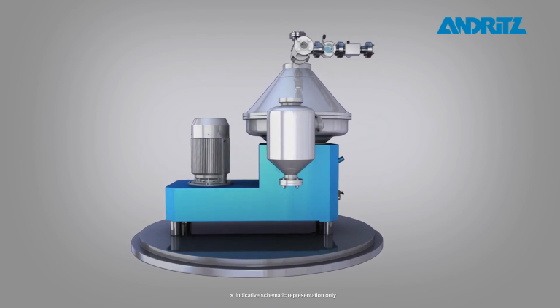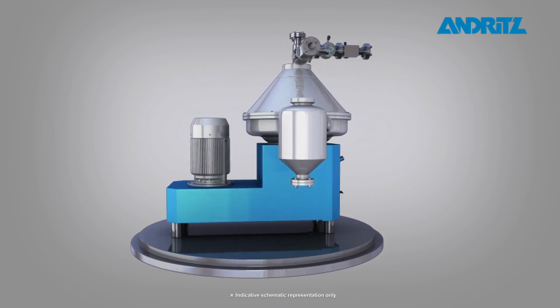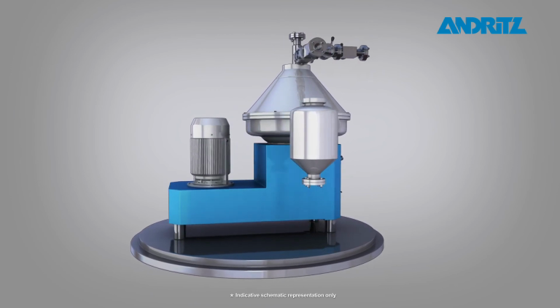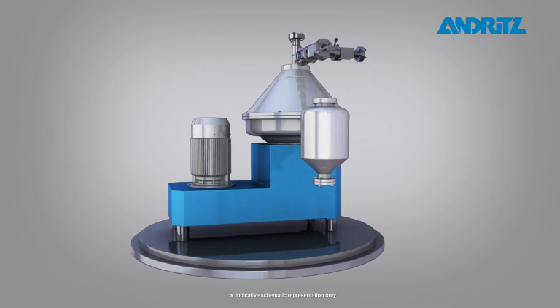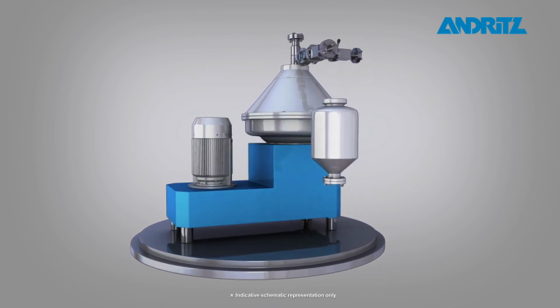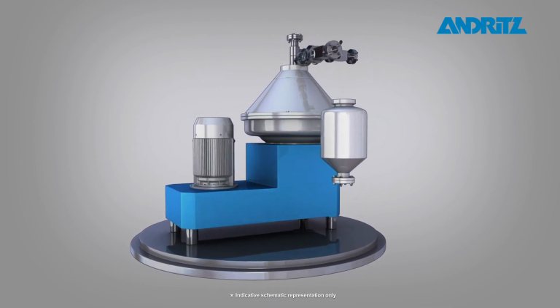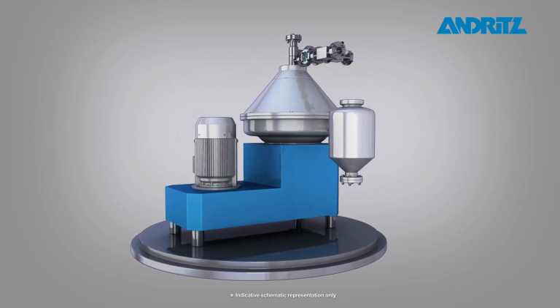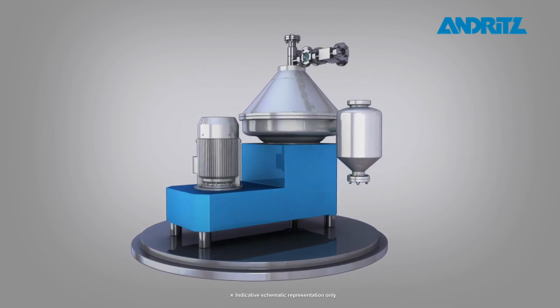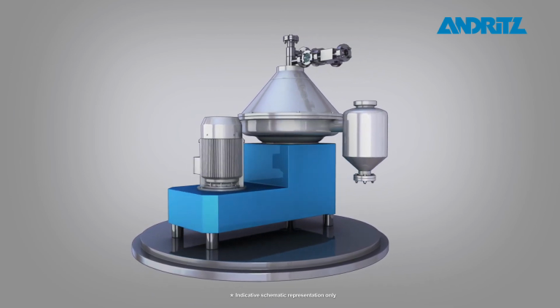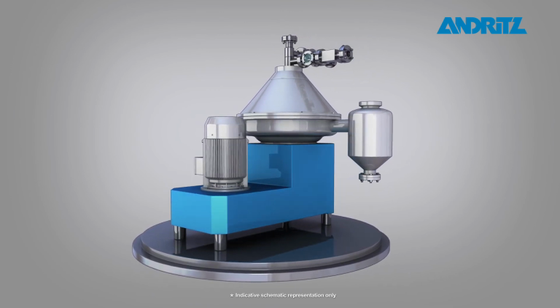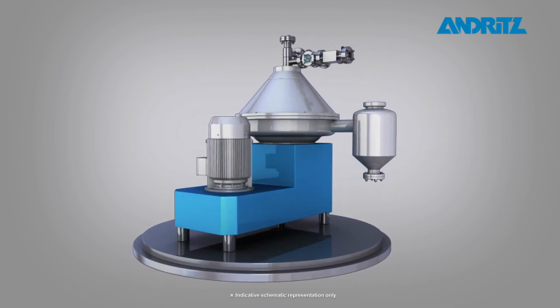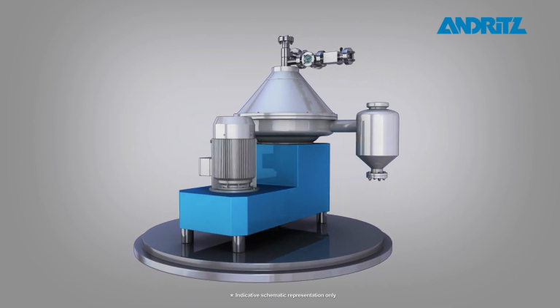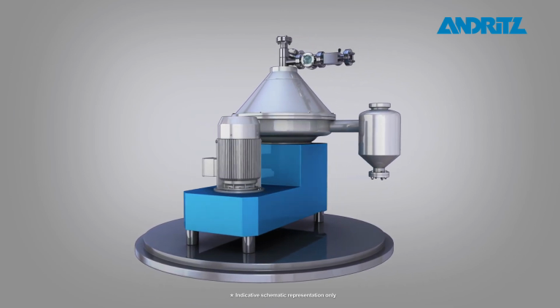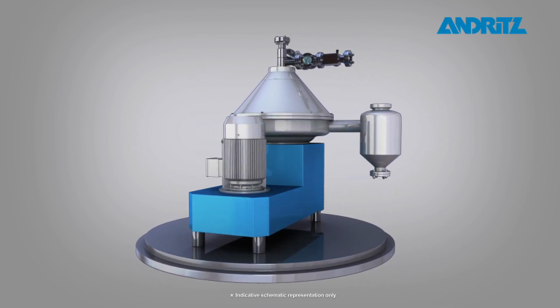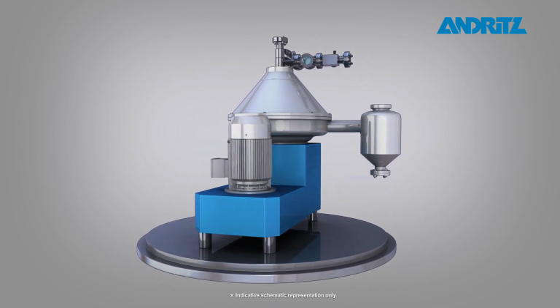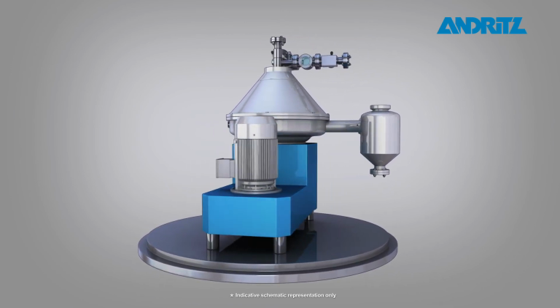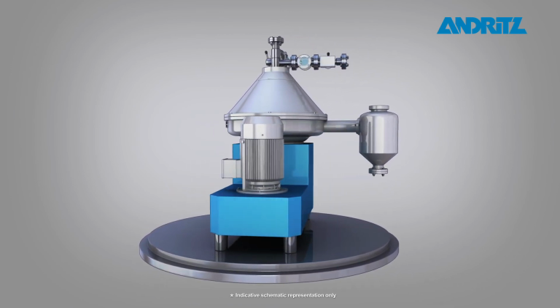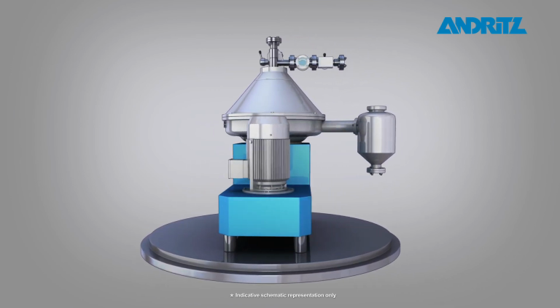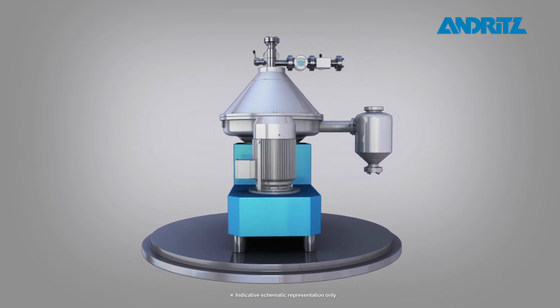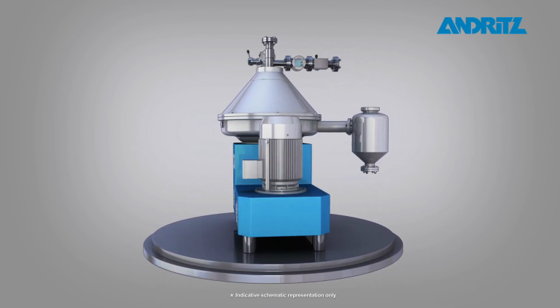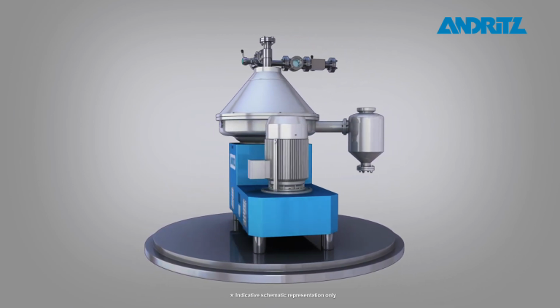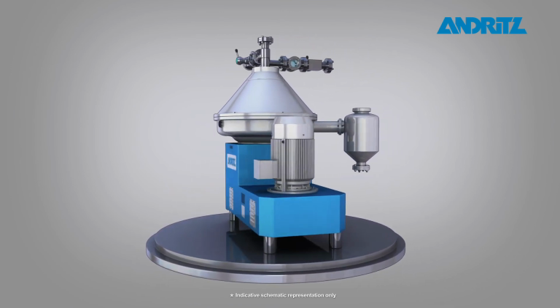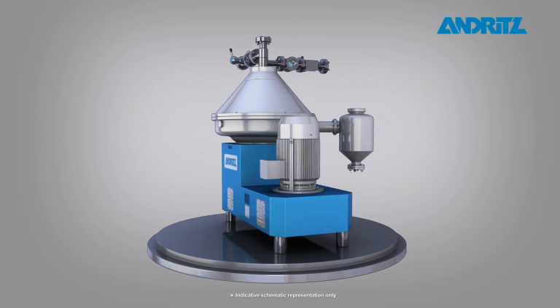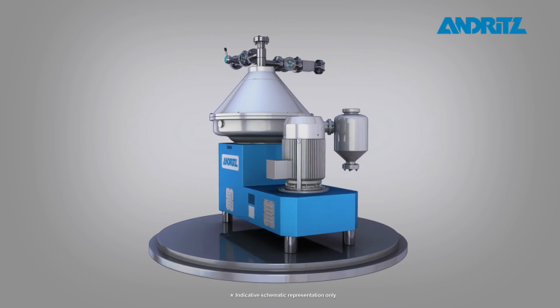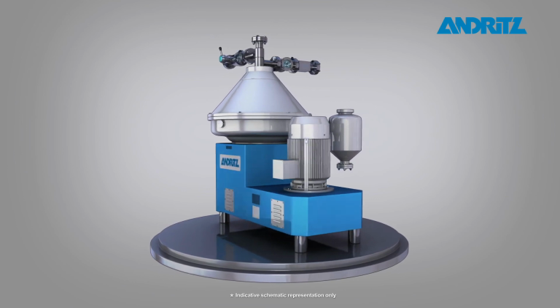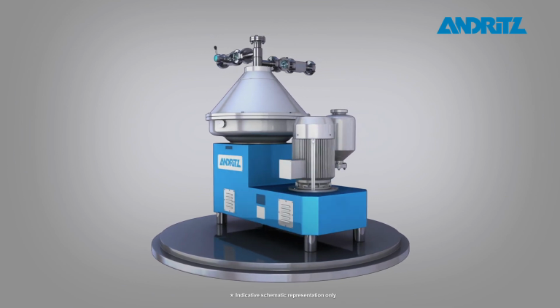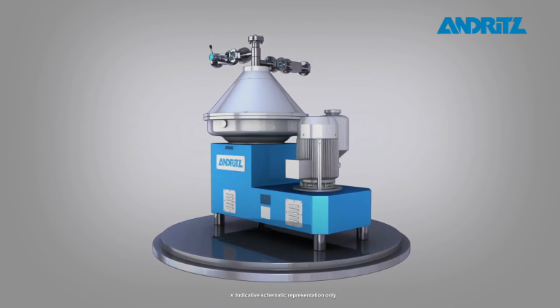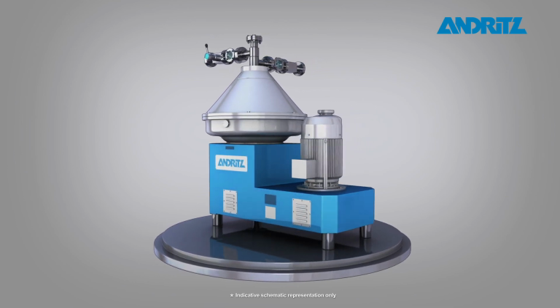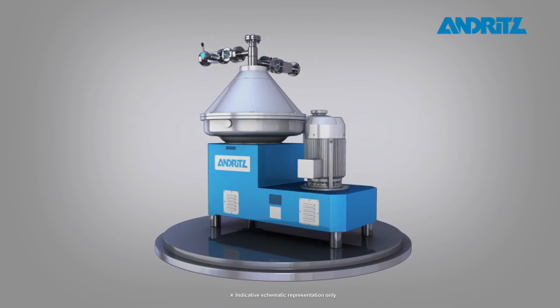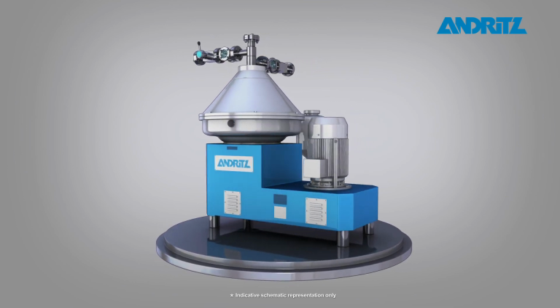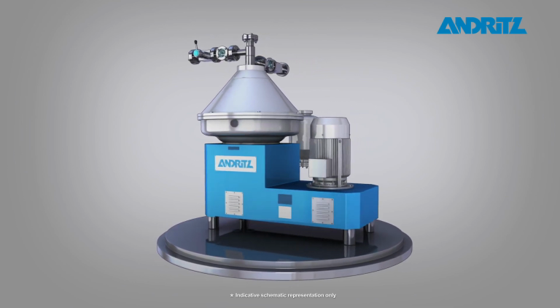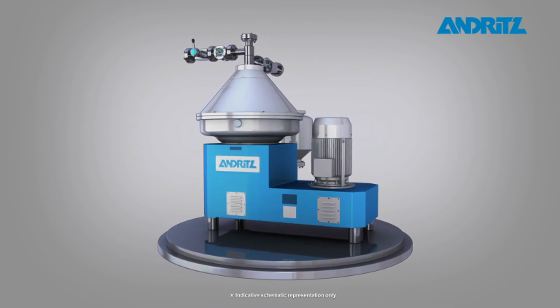Additionally, the Andritz automation department supplies the overall control system for Sea Socks.